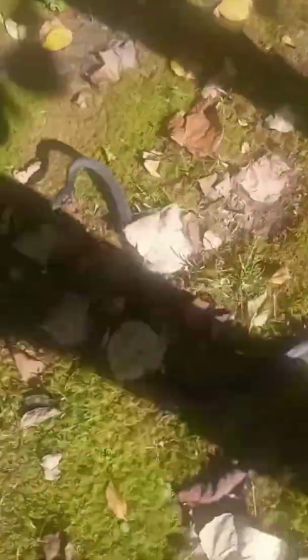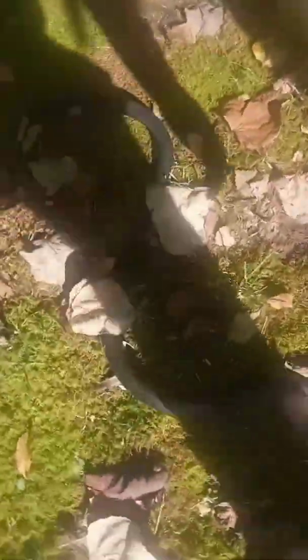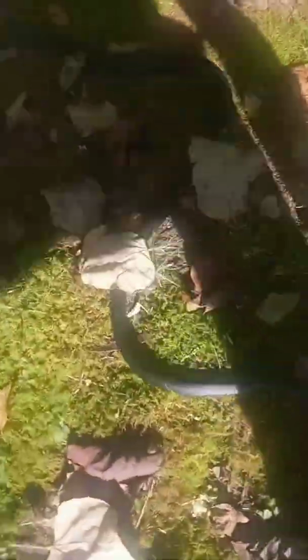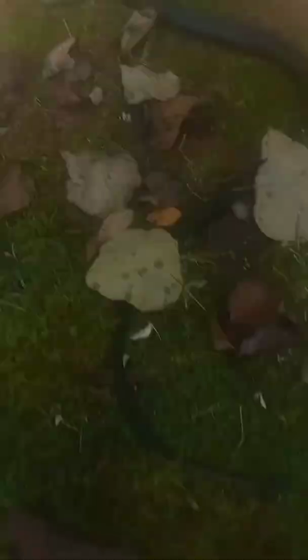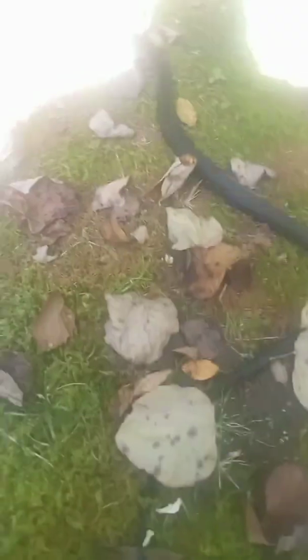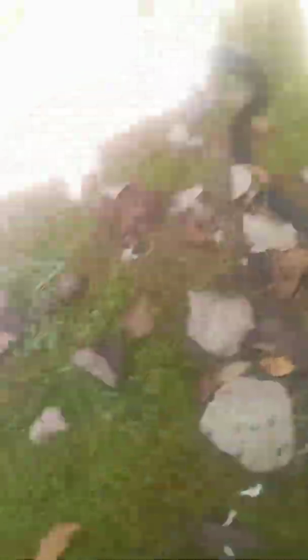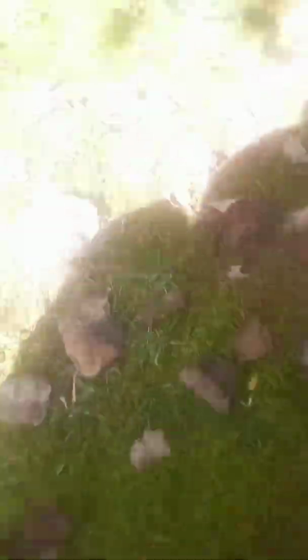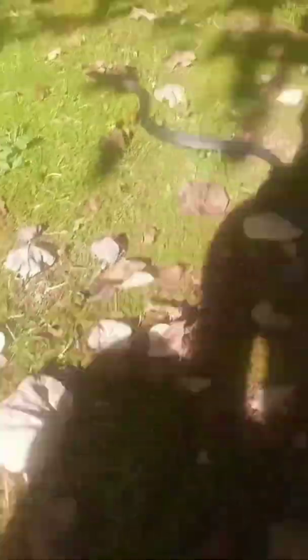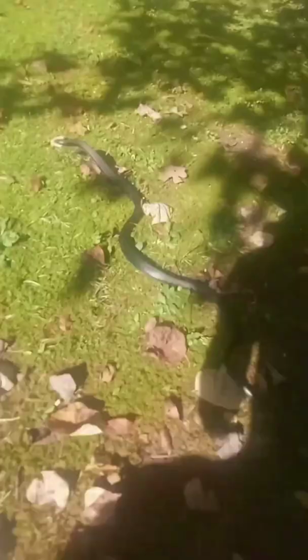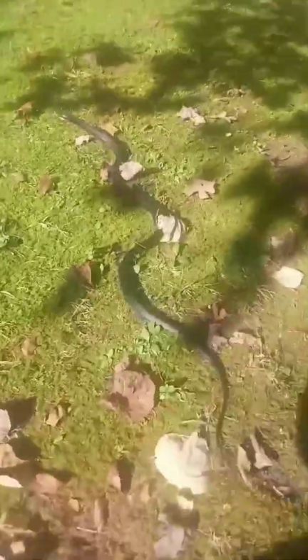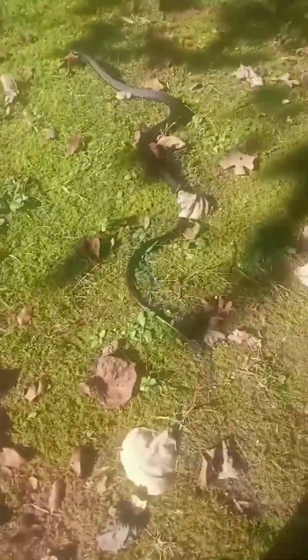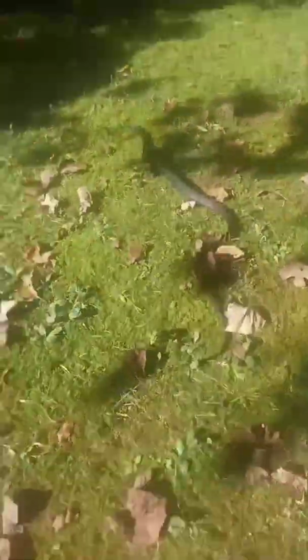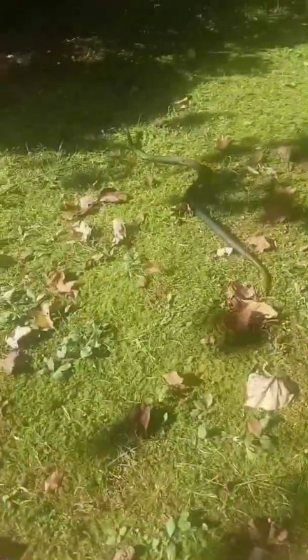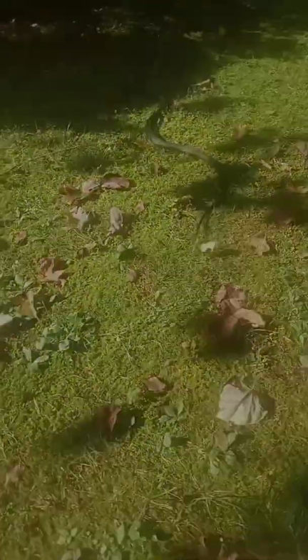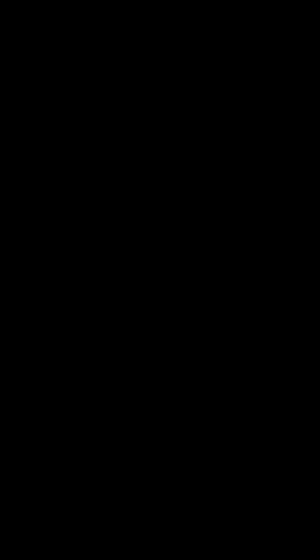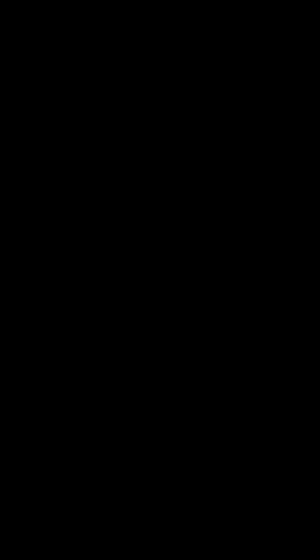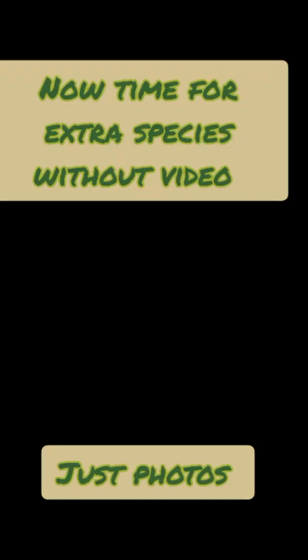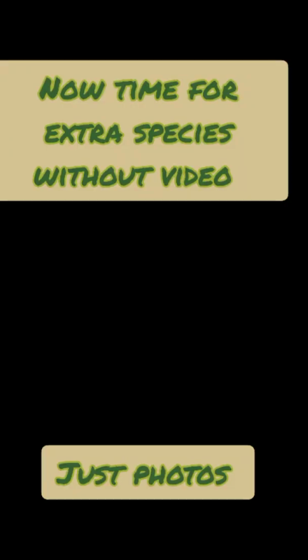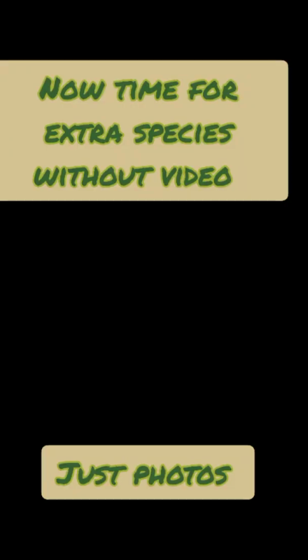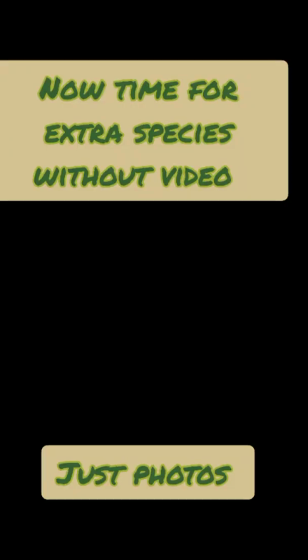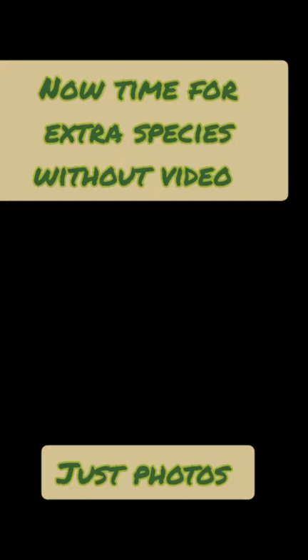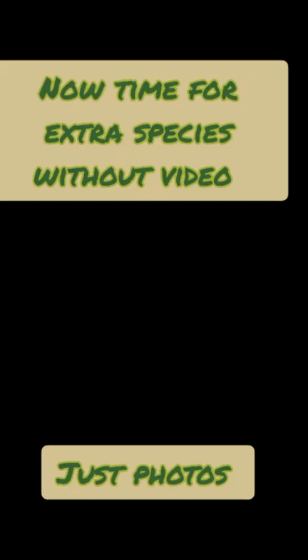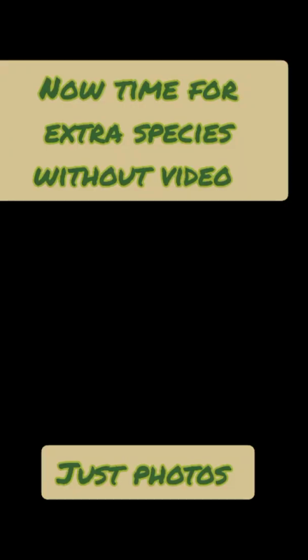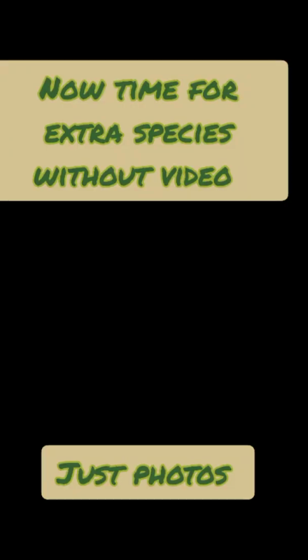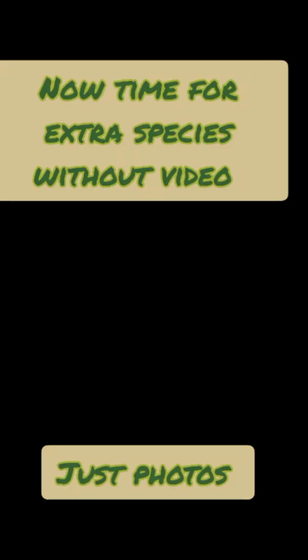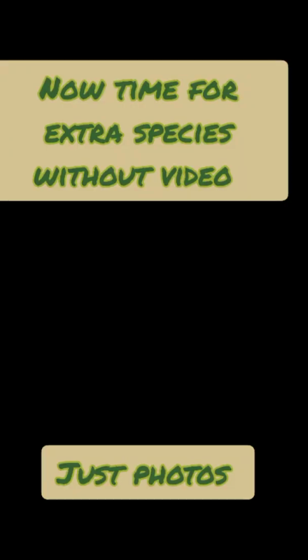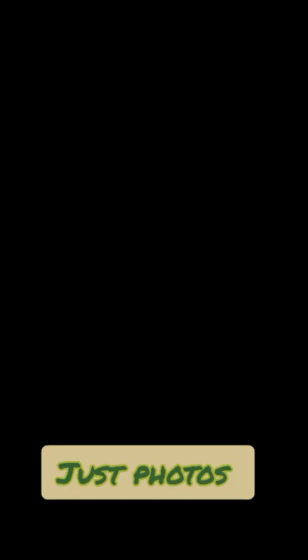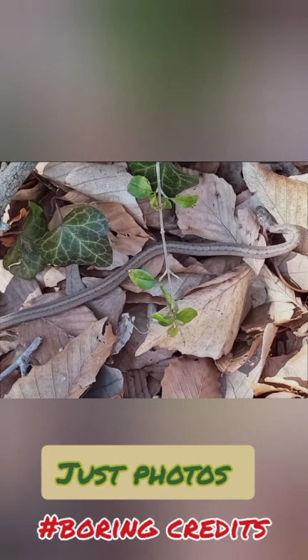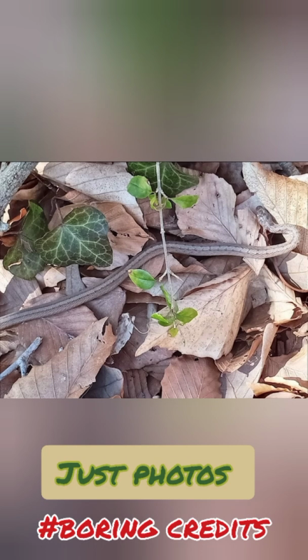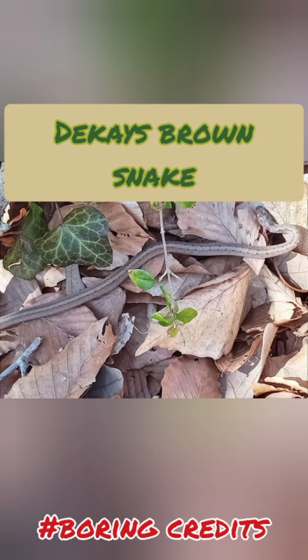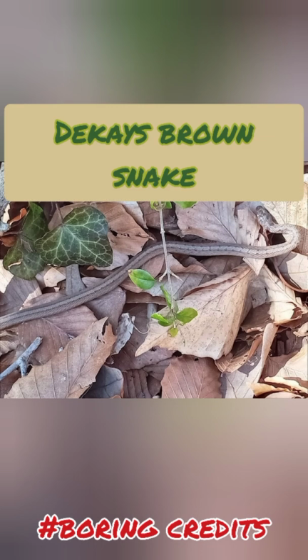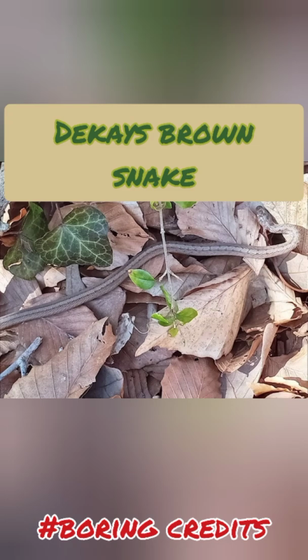And now it's time for some extra species without video, just photos. Alright.